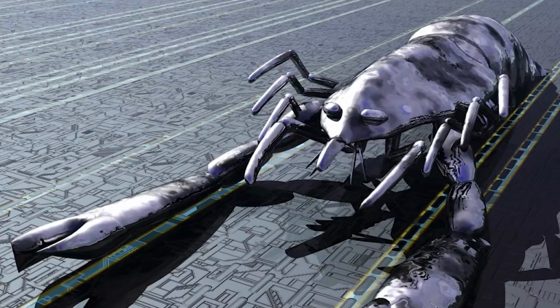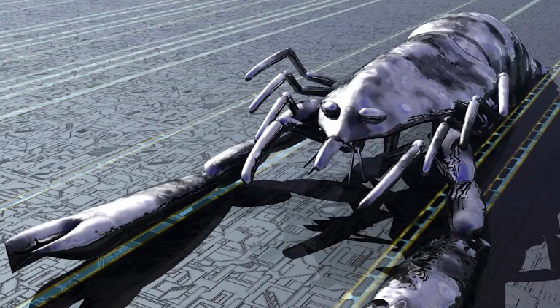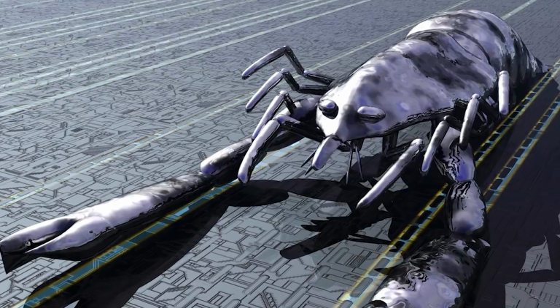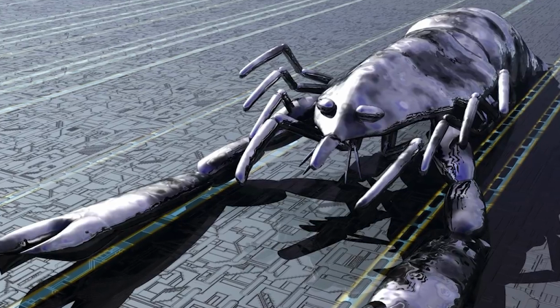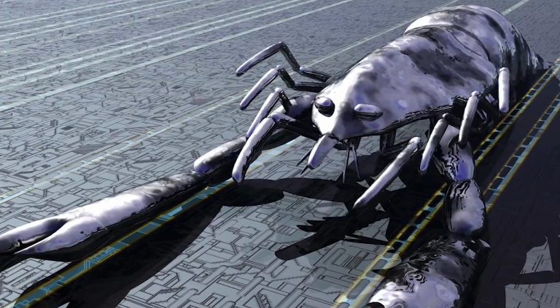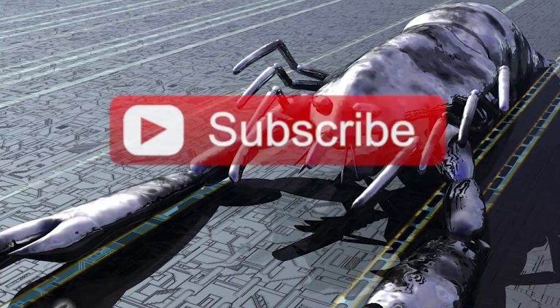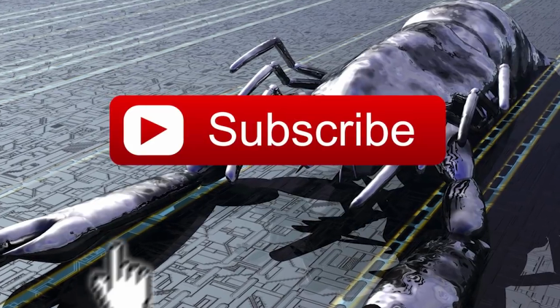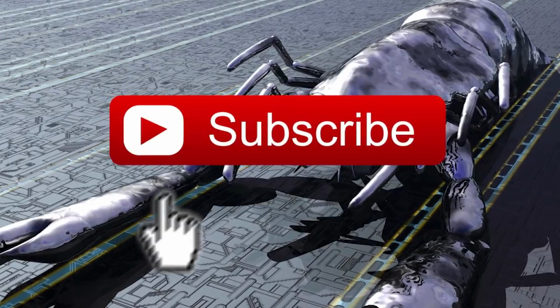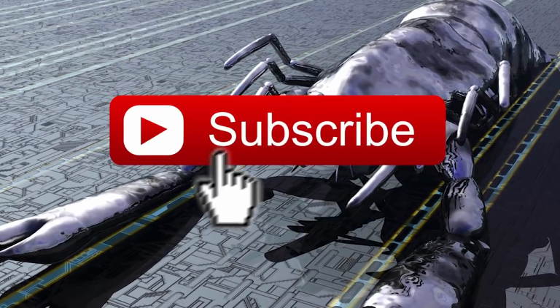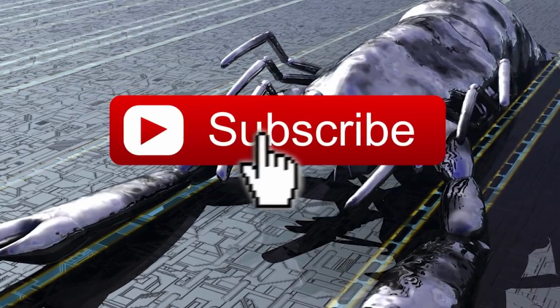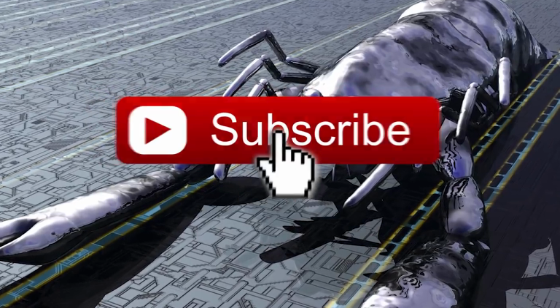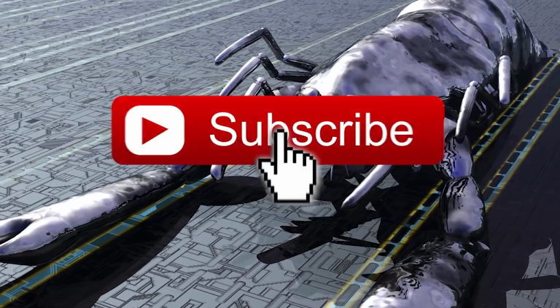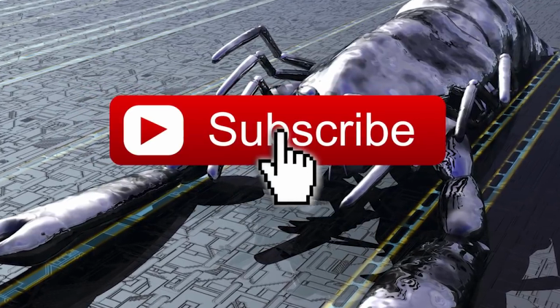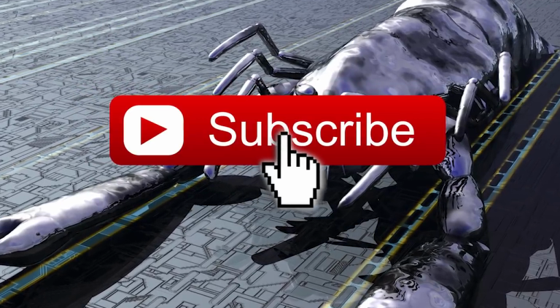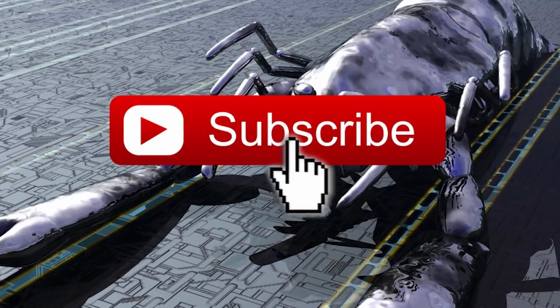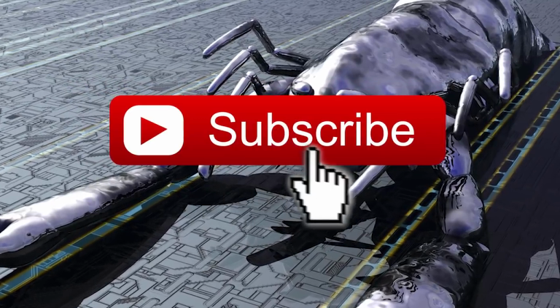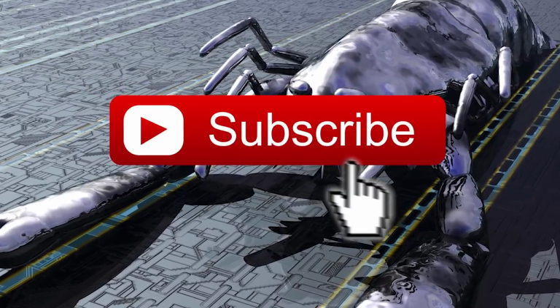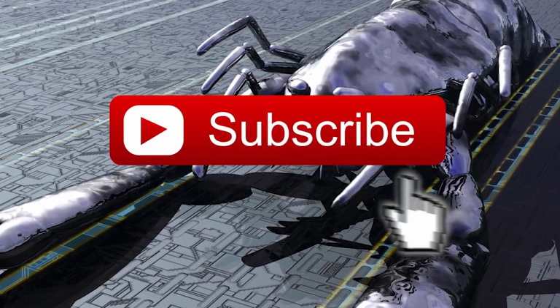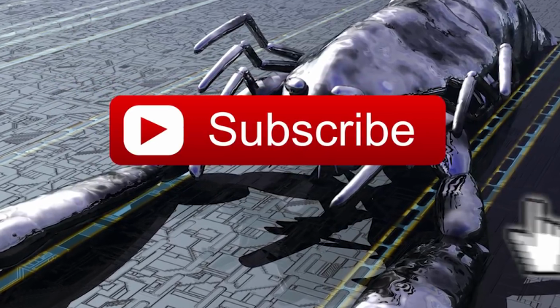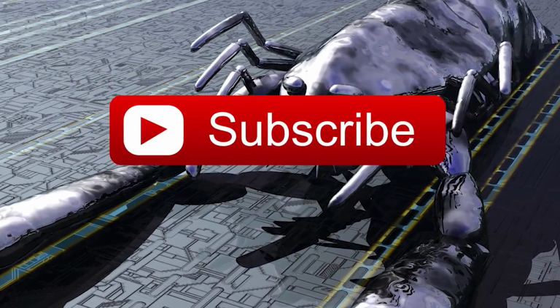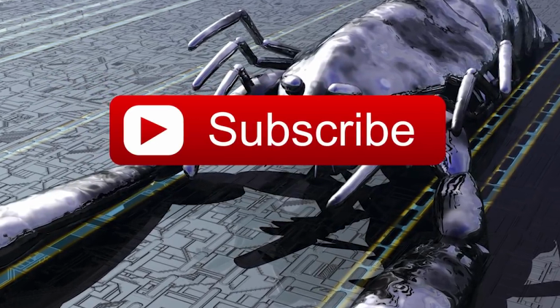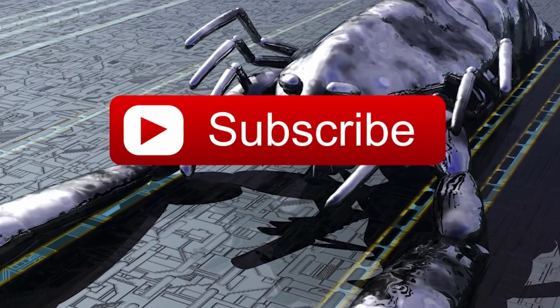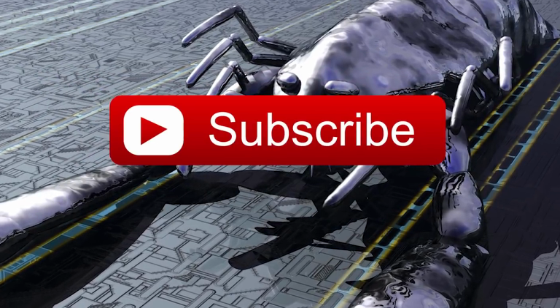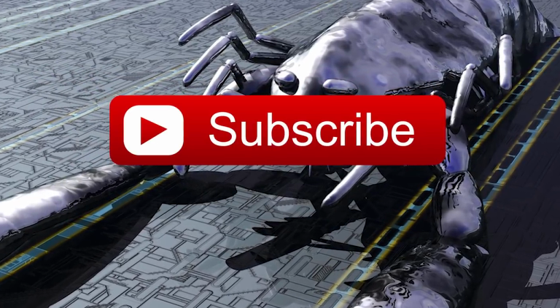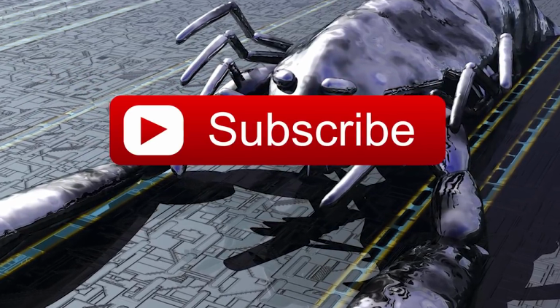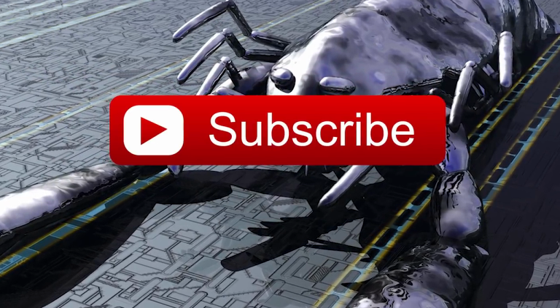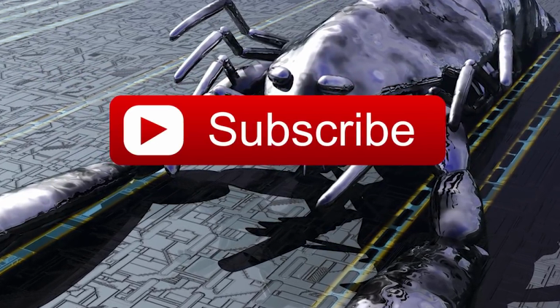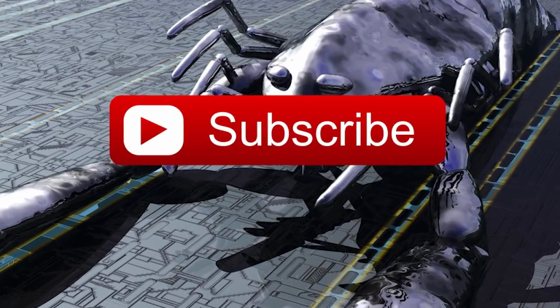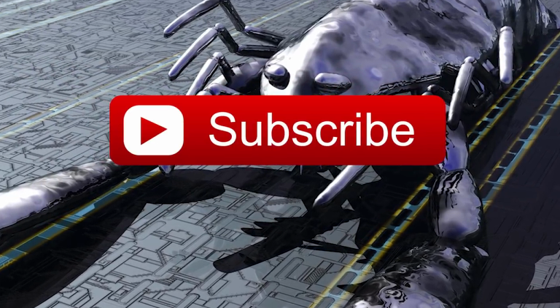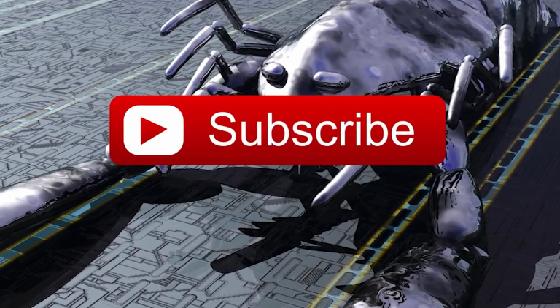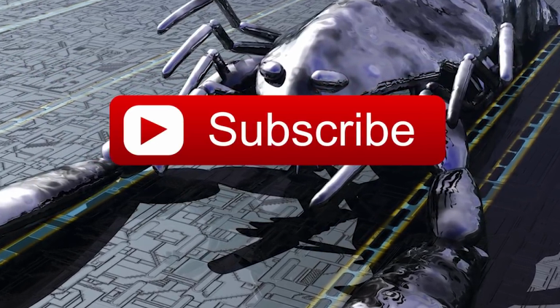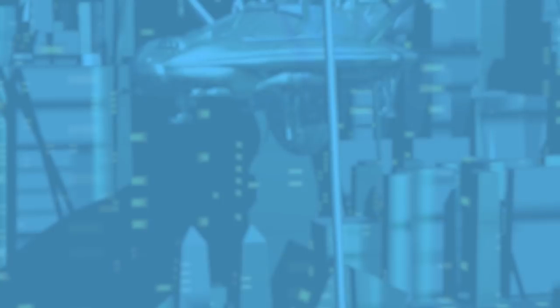Before we get this tour started, click the subscribe button before the robots learn to click it for you.